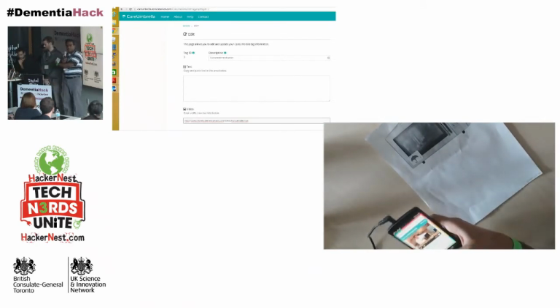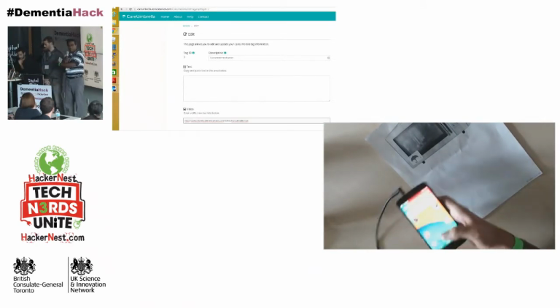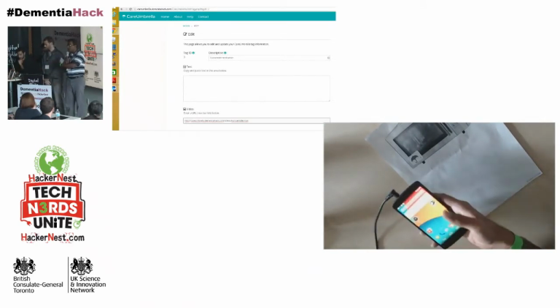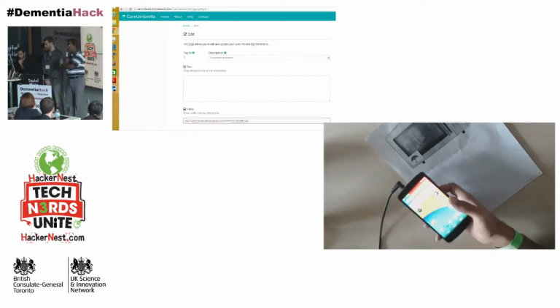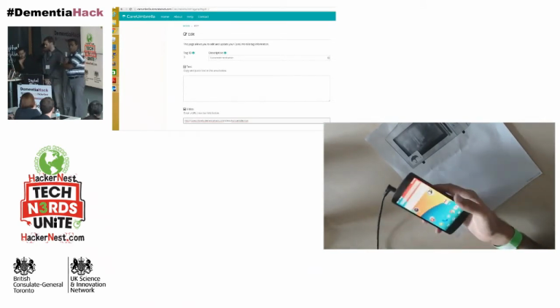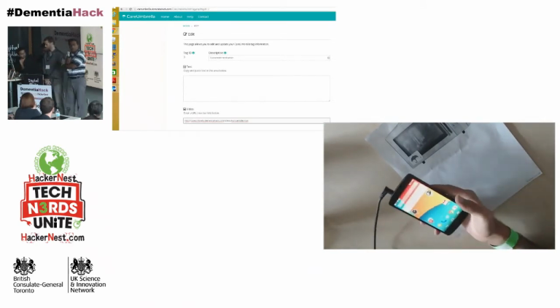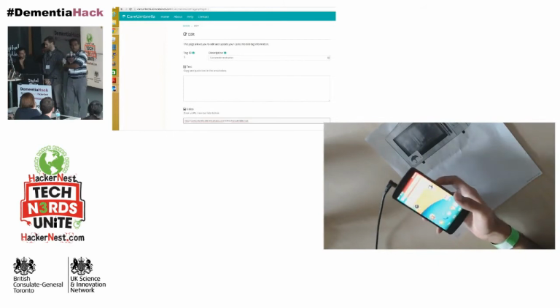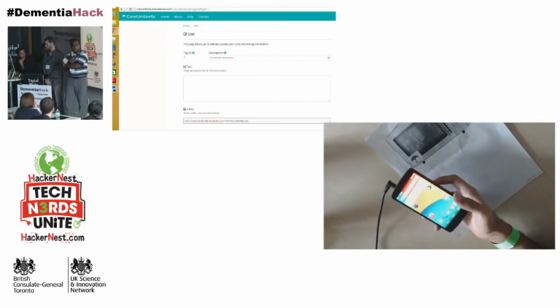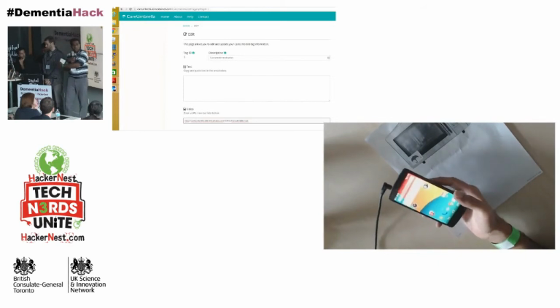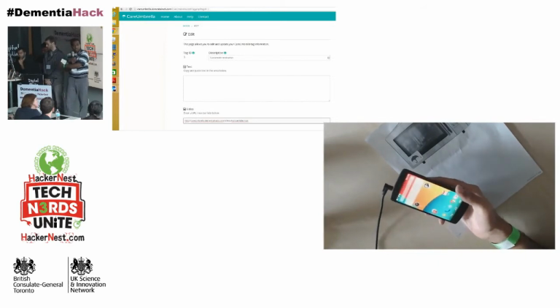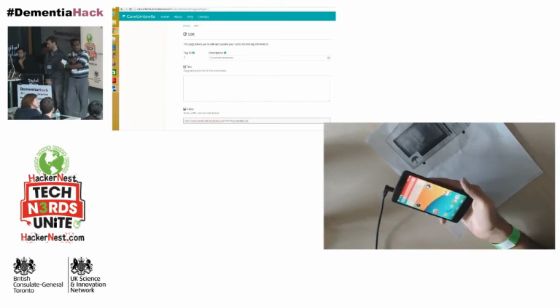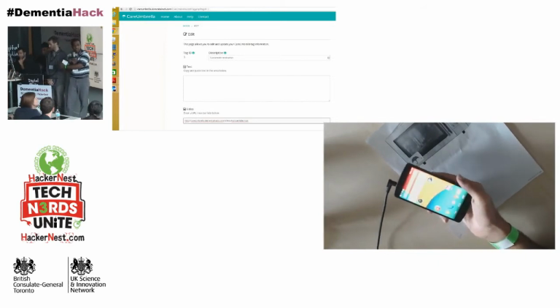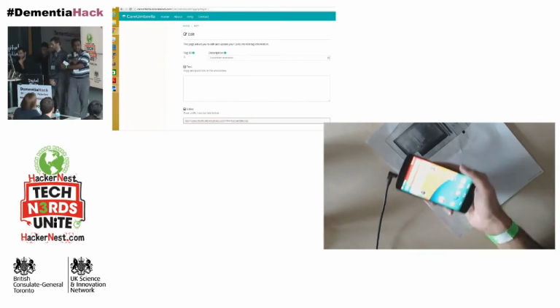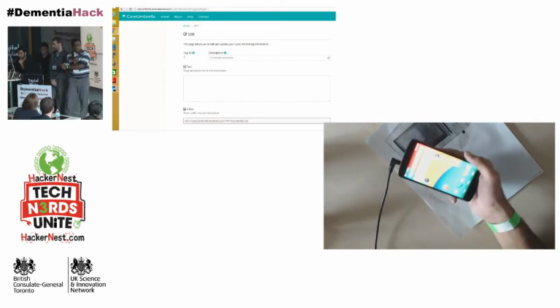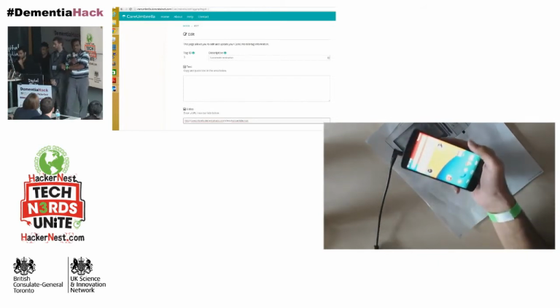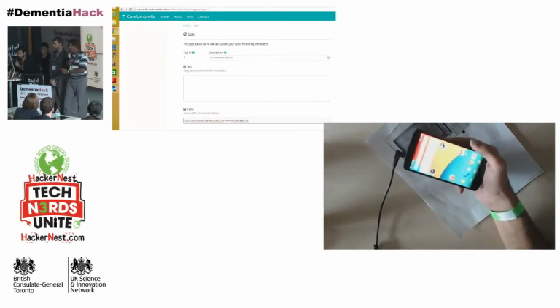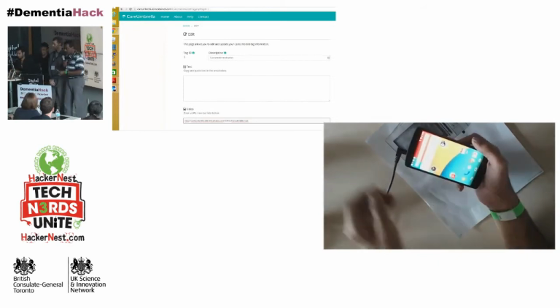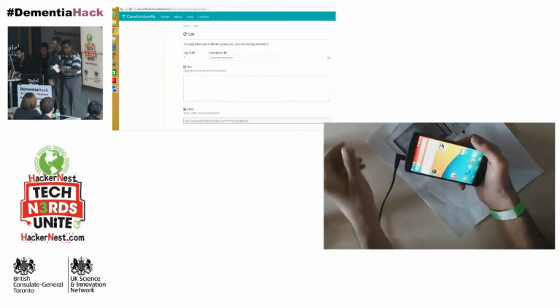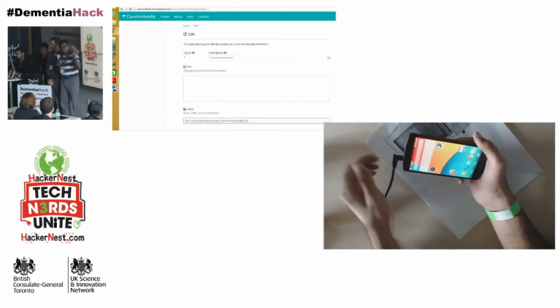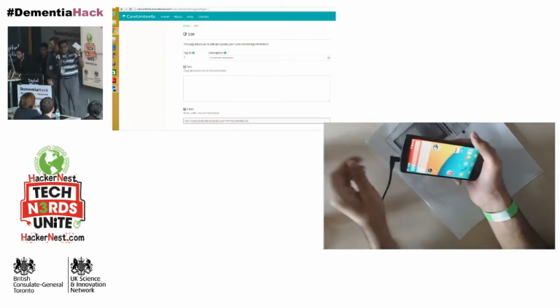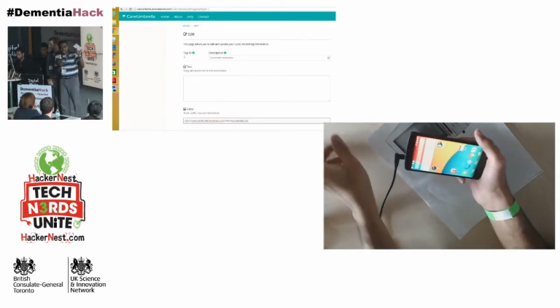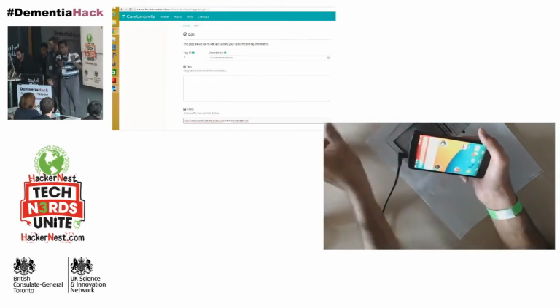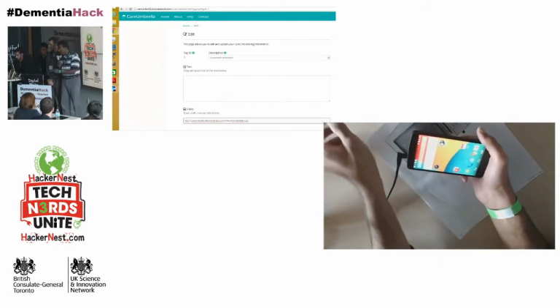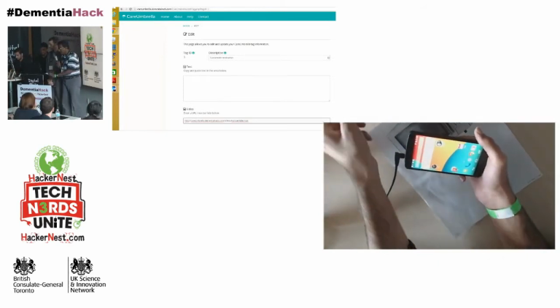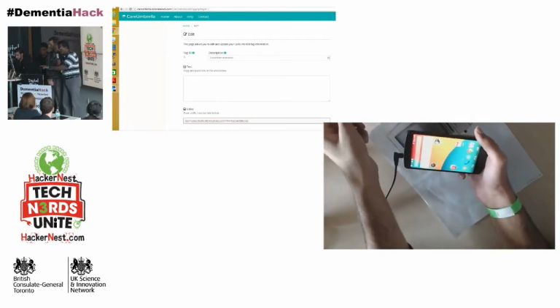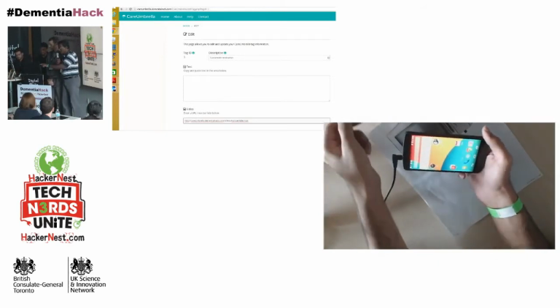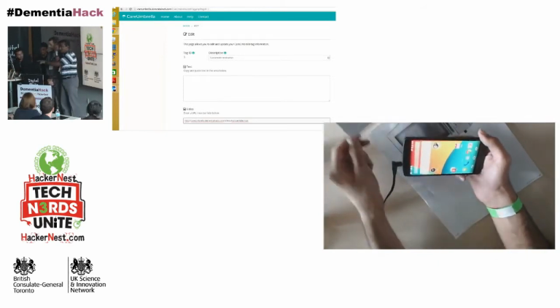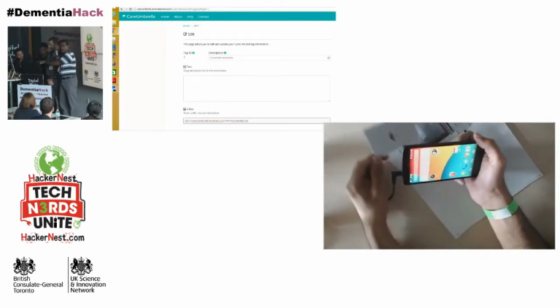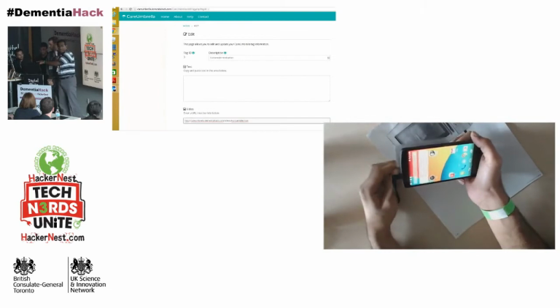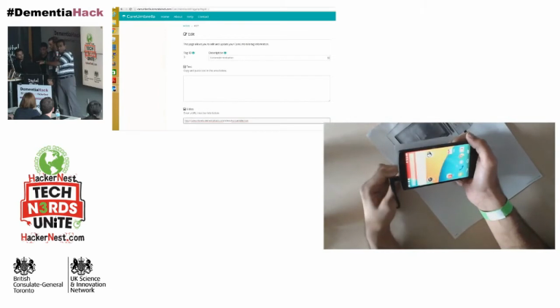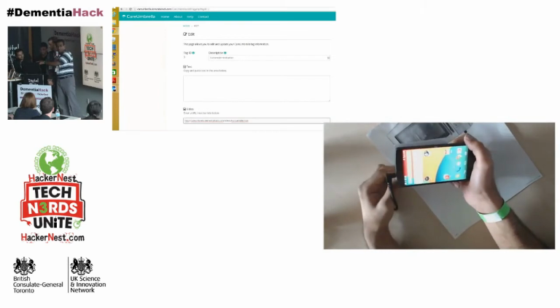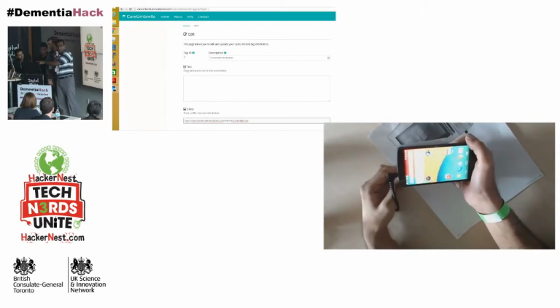For instance, if Steve was the pharmacist who set that up, the patient would have a tag stuck on their prescription bottle, programmed with that tag.